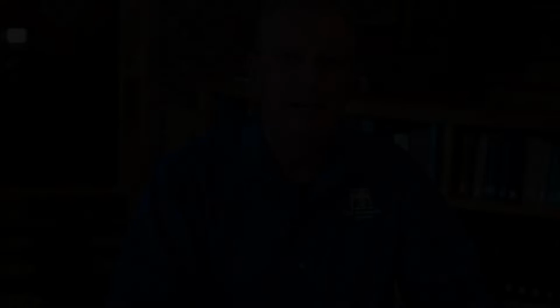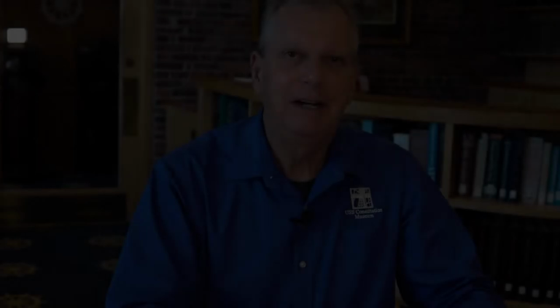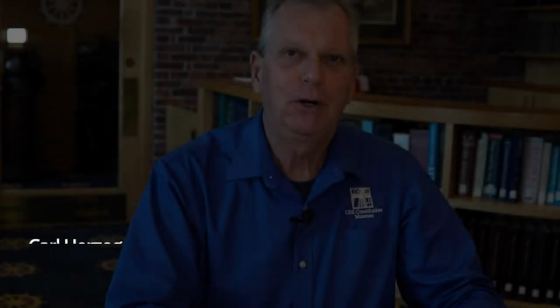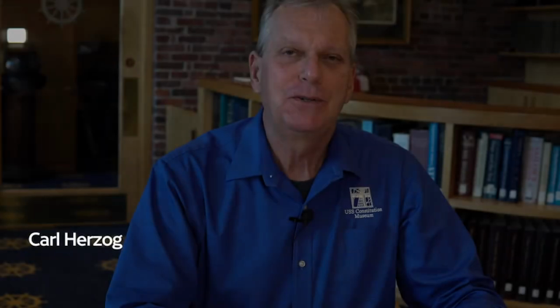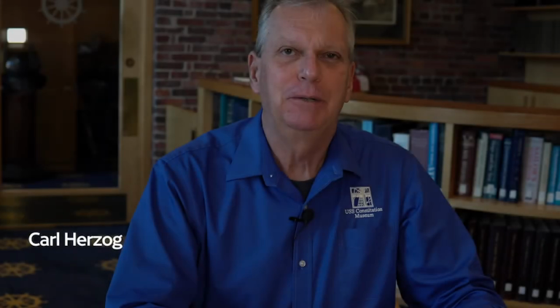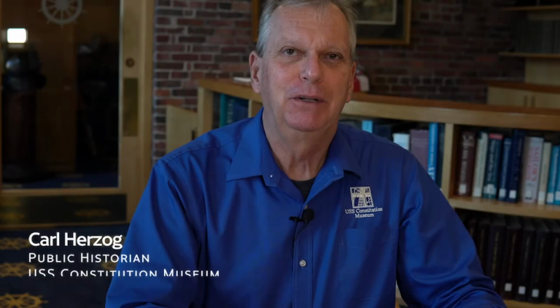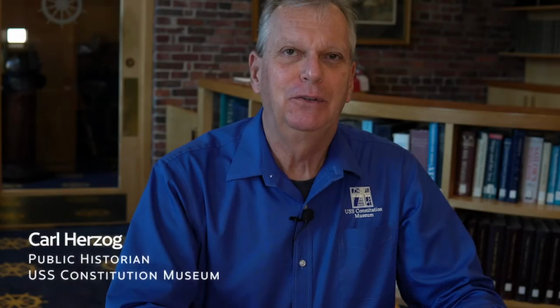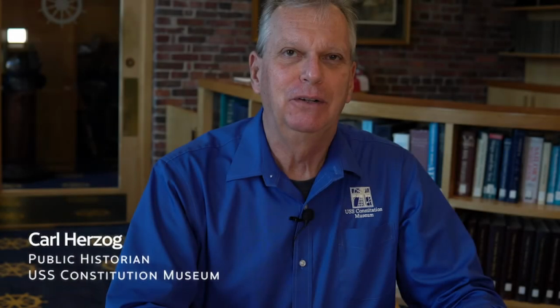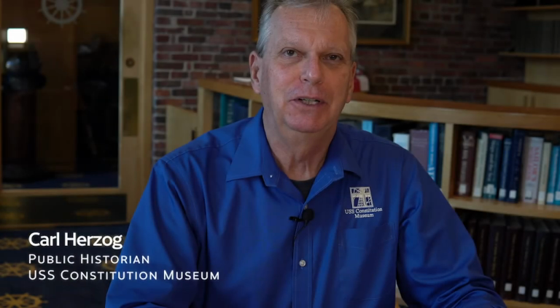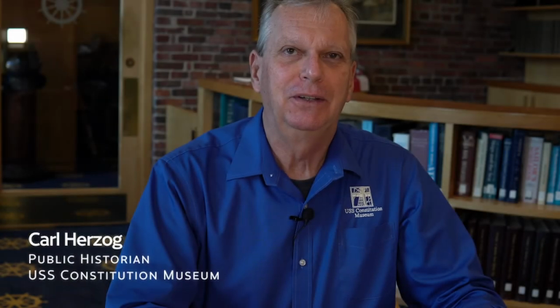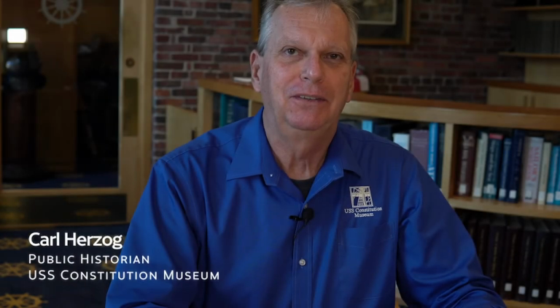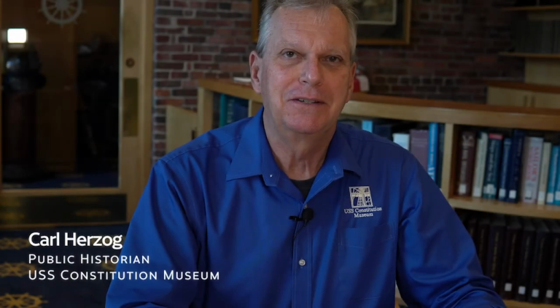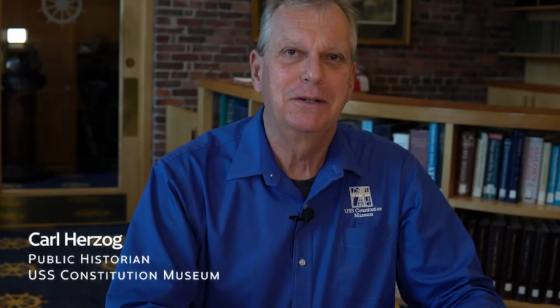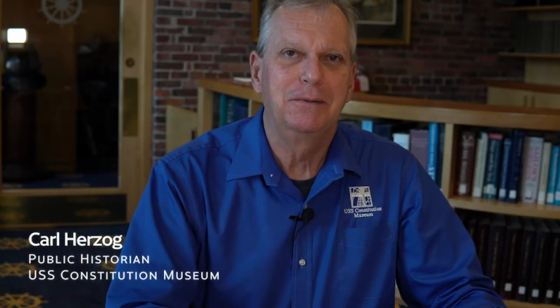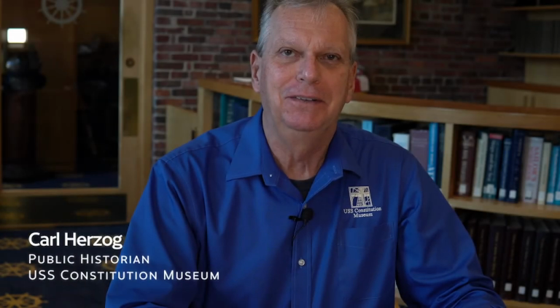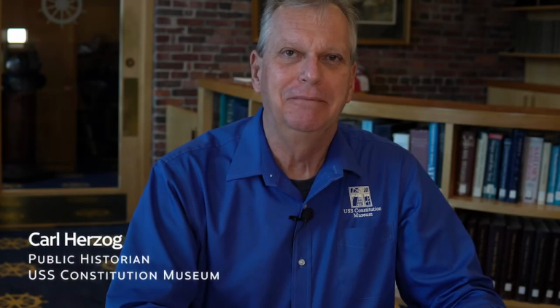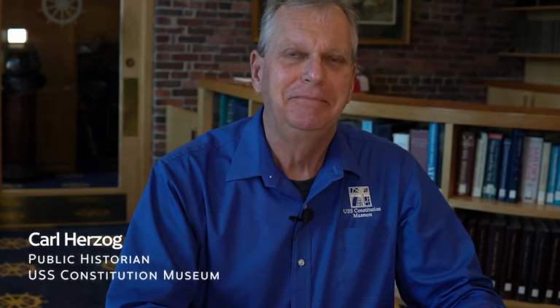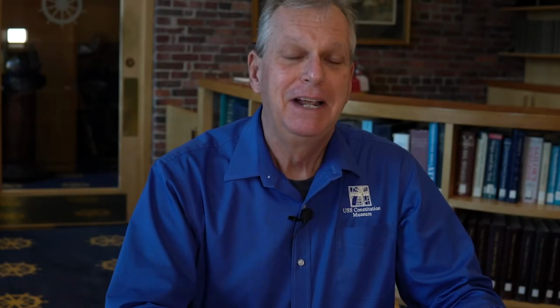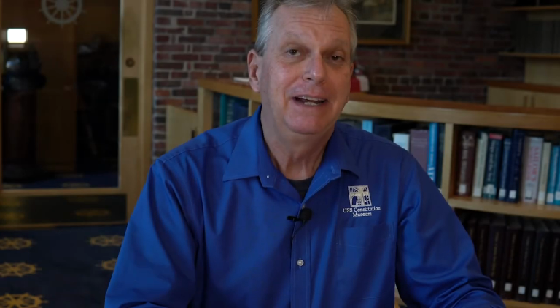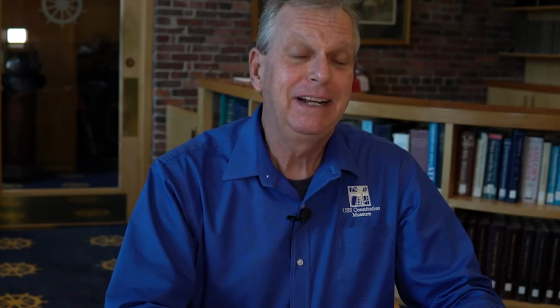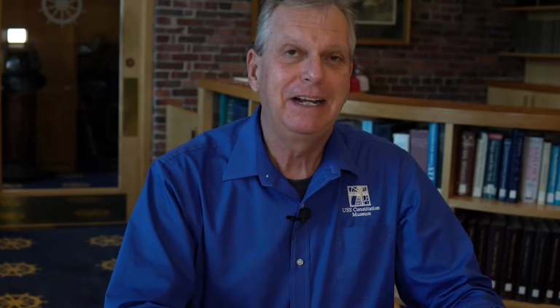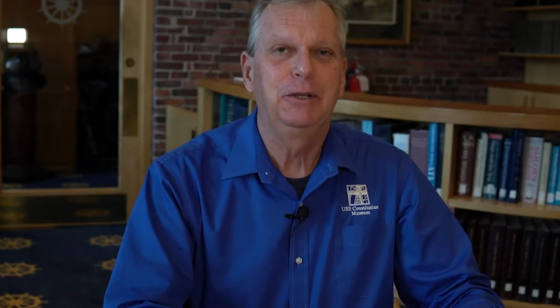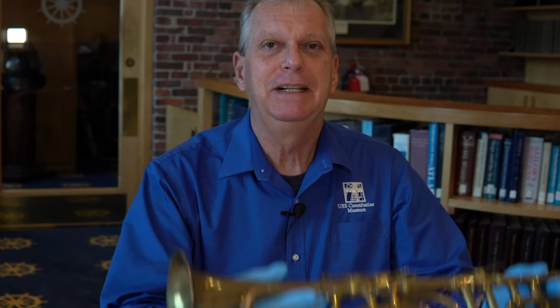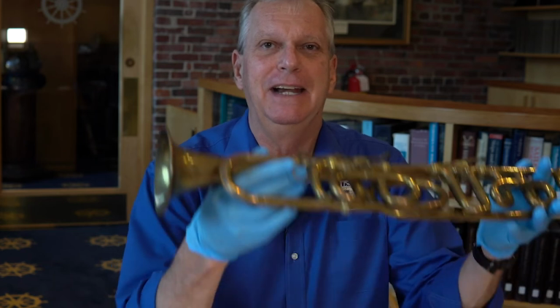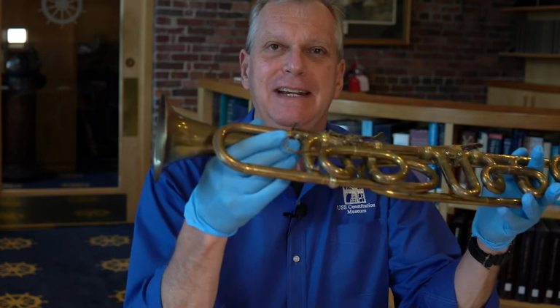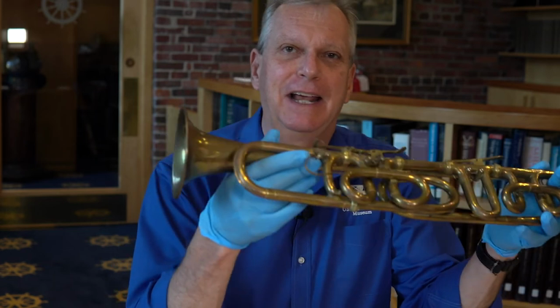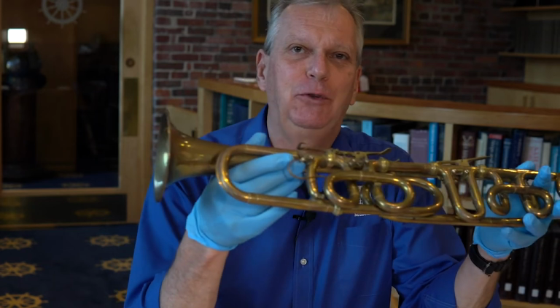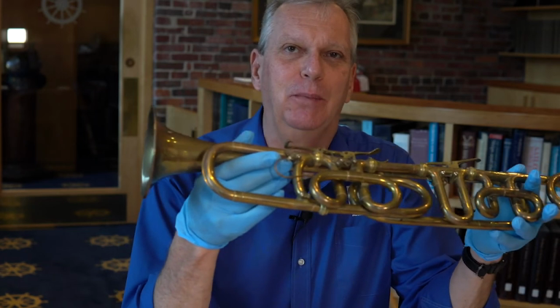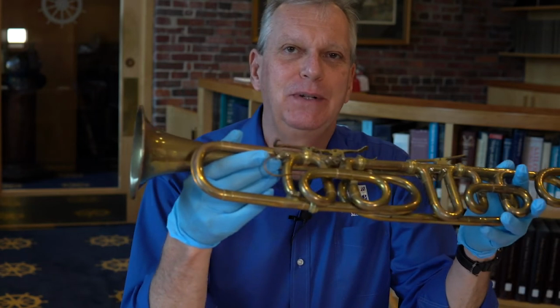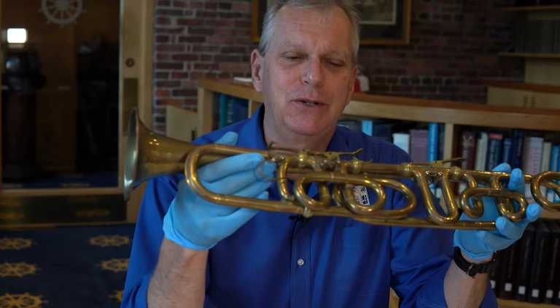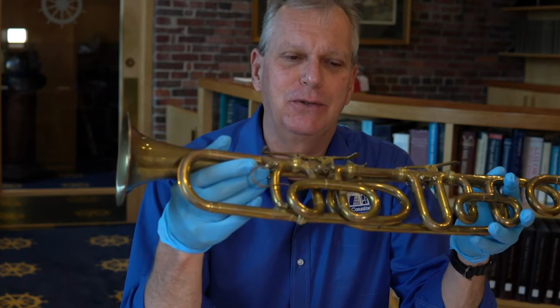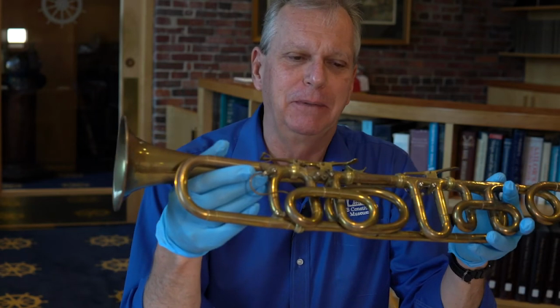Hi, I'm Carl Herzog, public historian for the USS Constitution Museum, and today I have with me Nathan Adams' permutation trumpet.